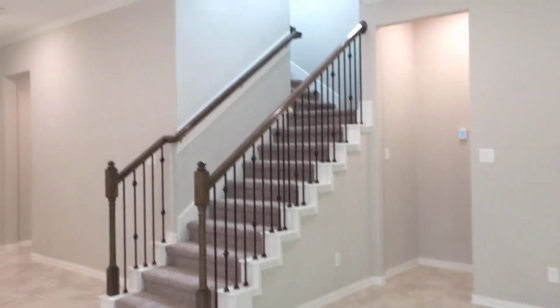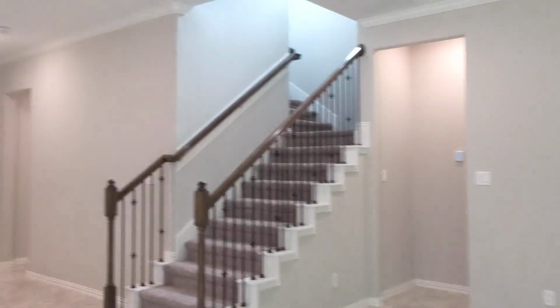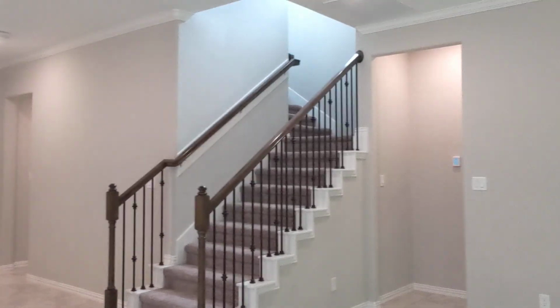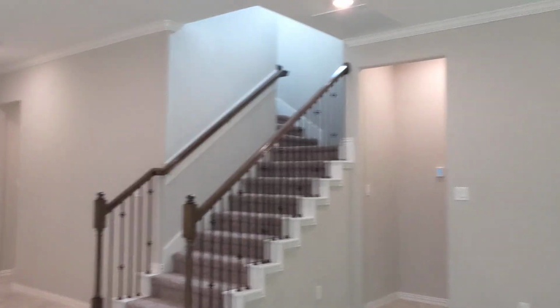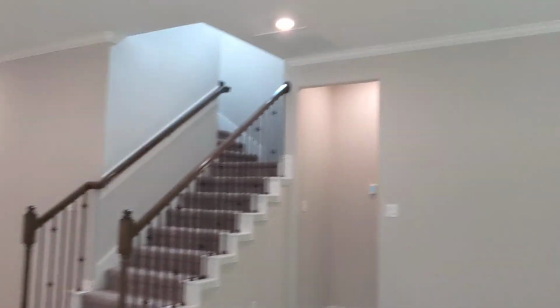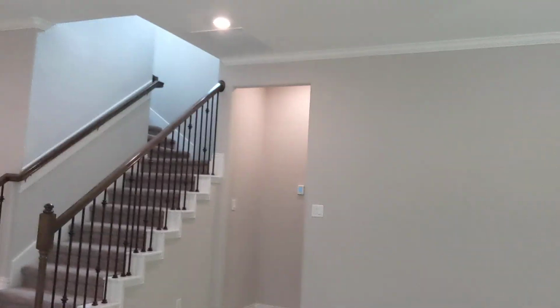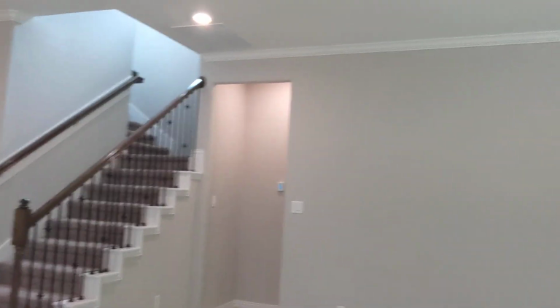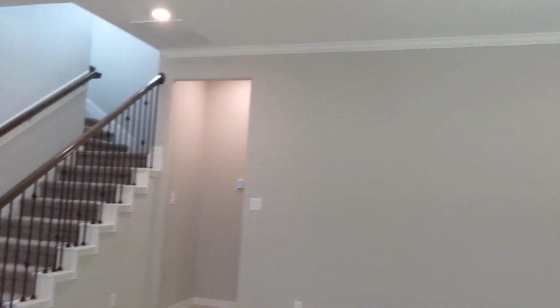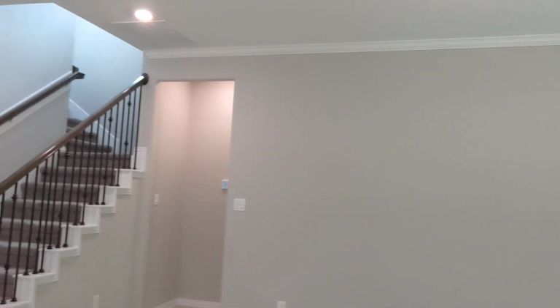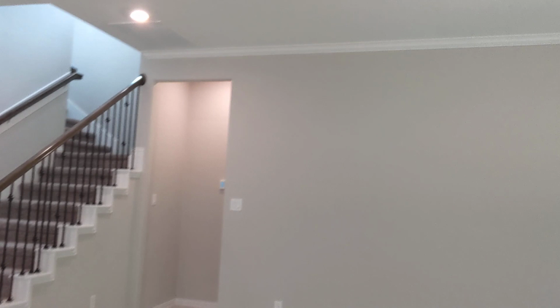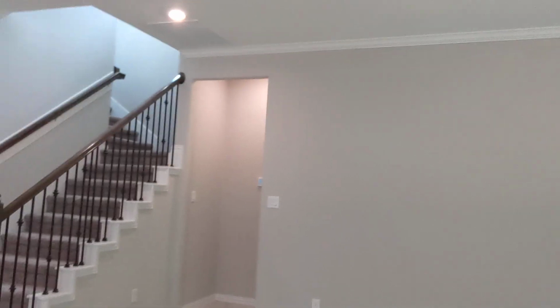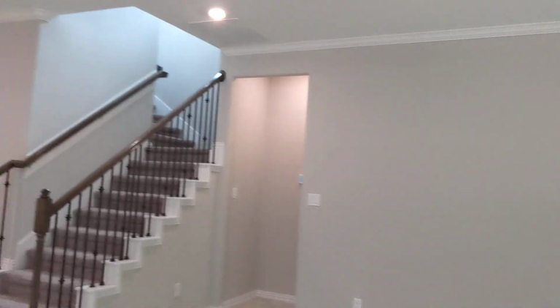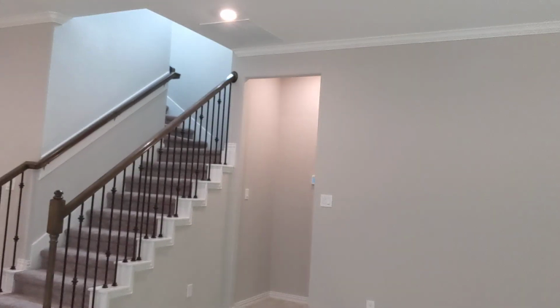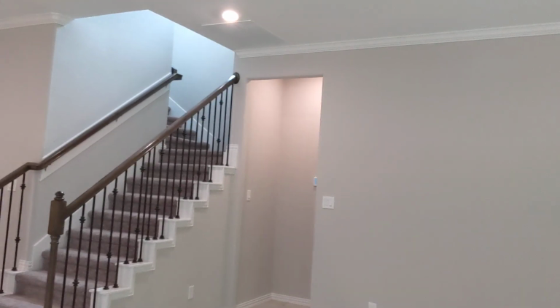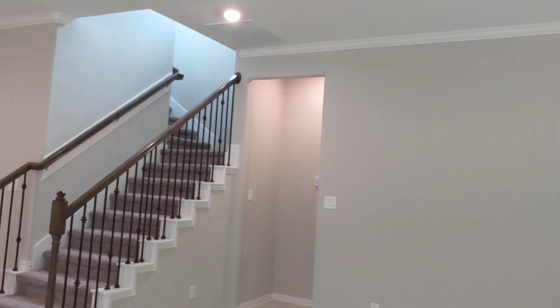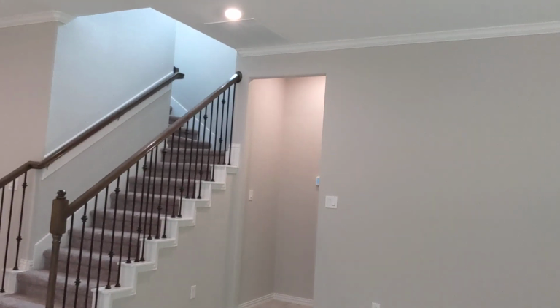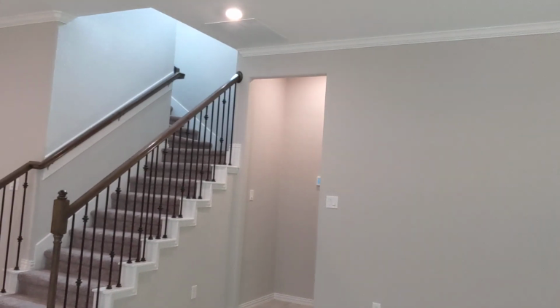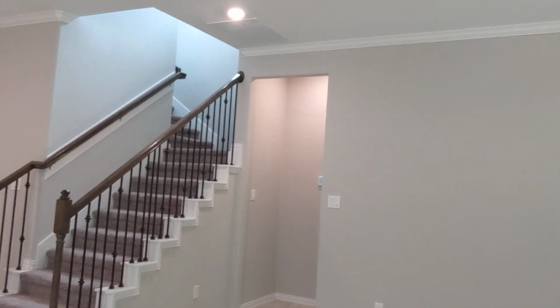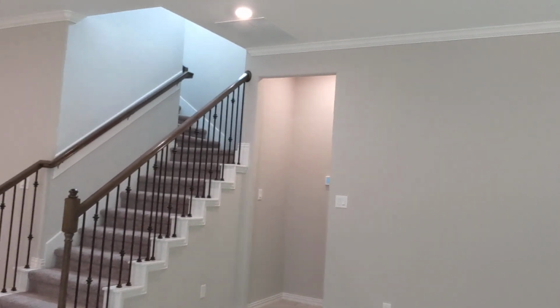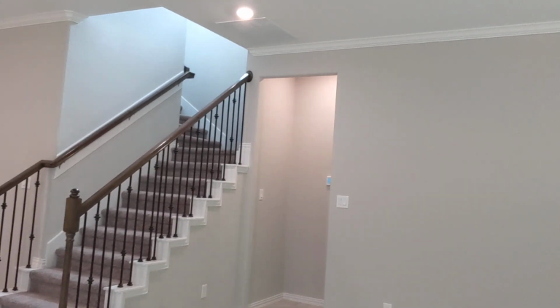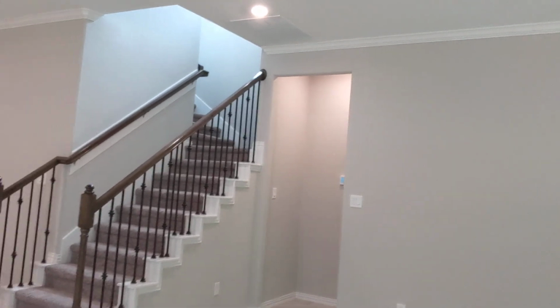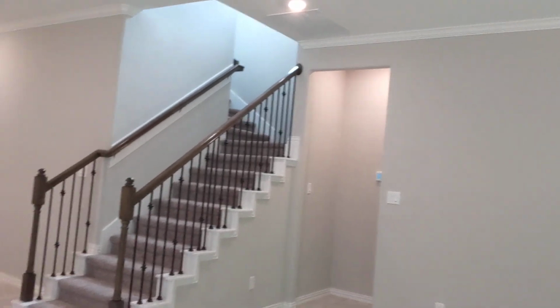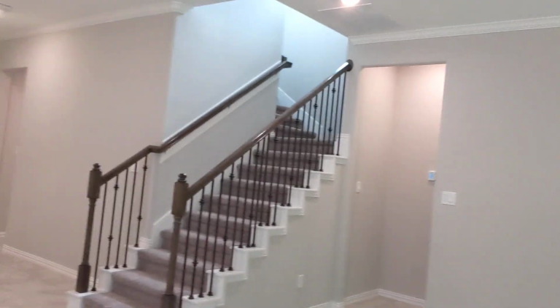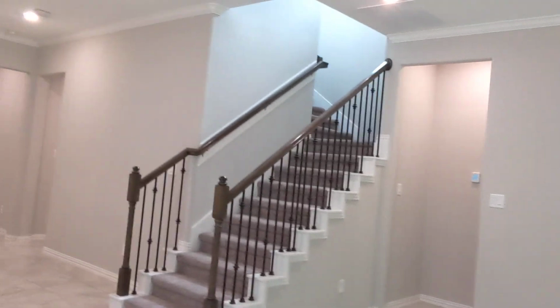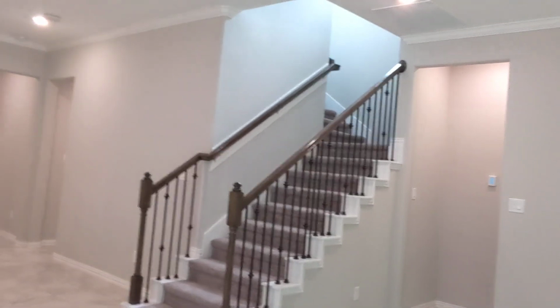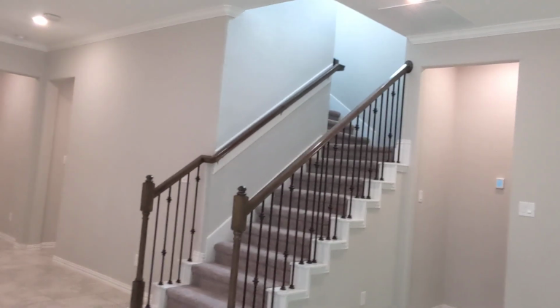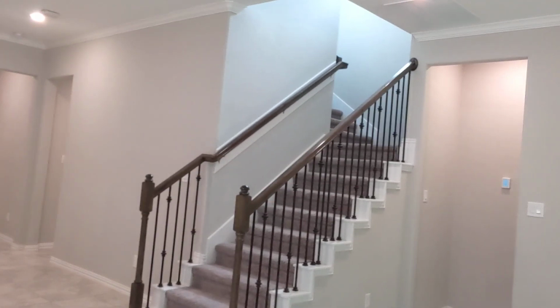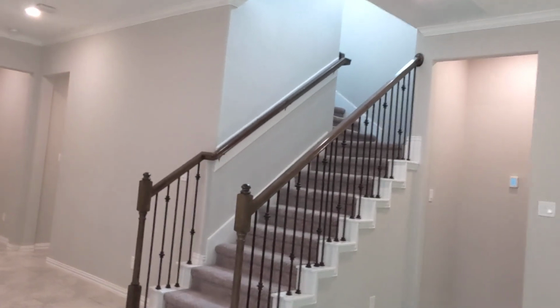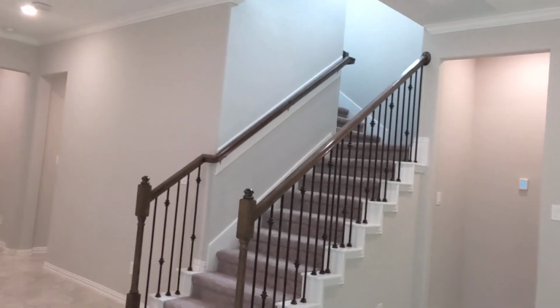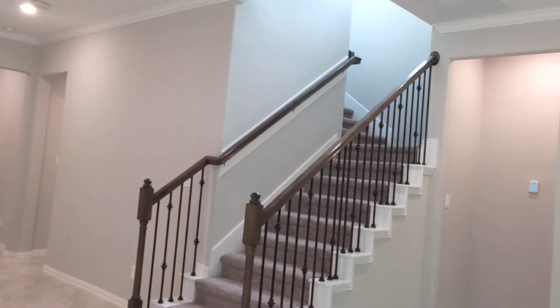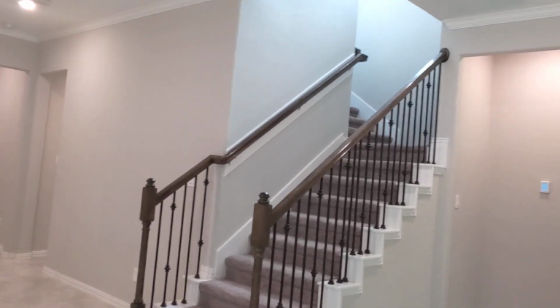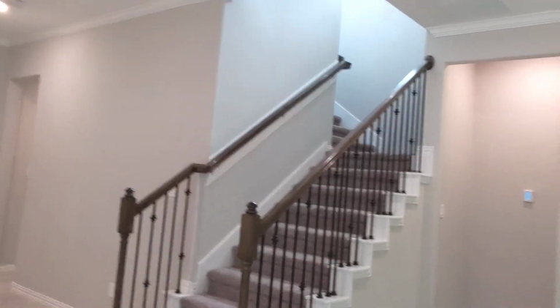Got the game room upstairs for the kiddos, with a nice beautiful stairway.